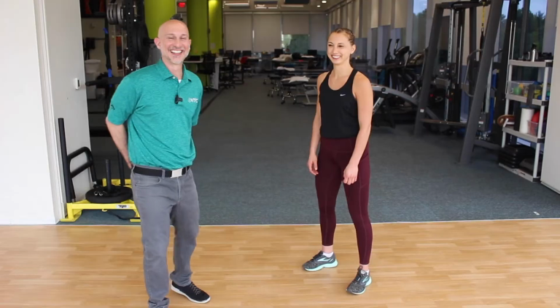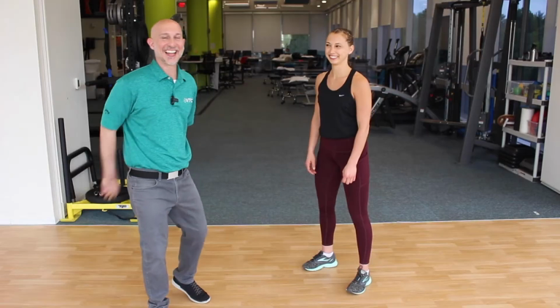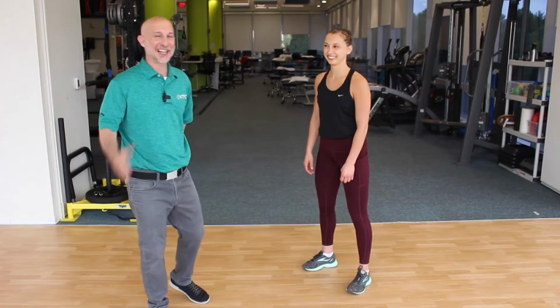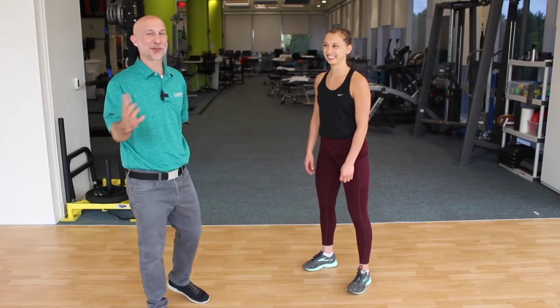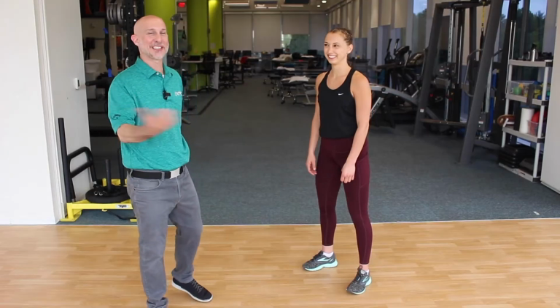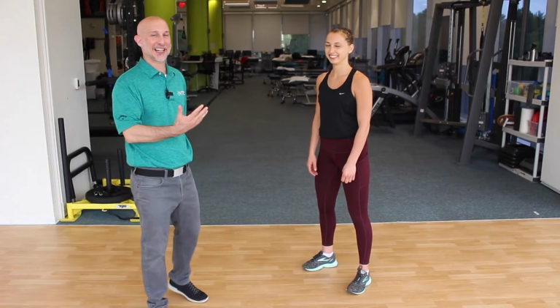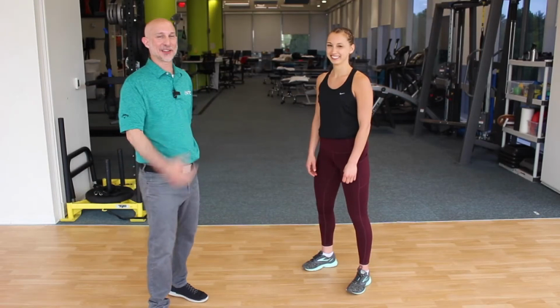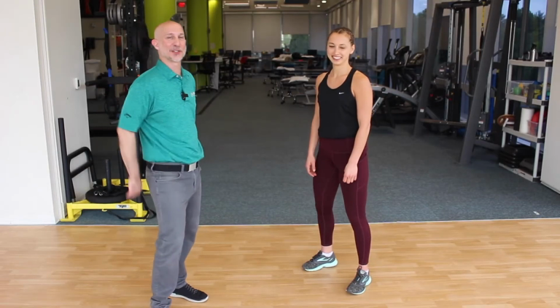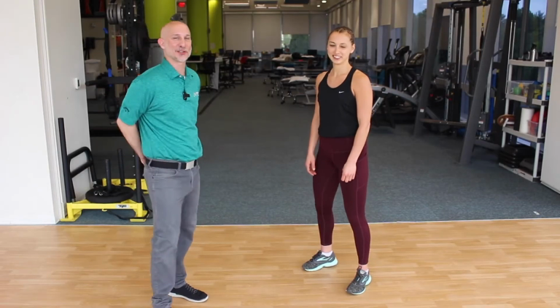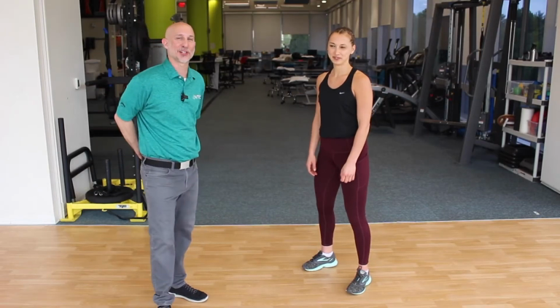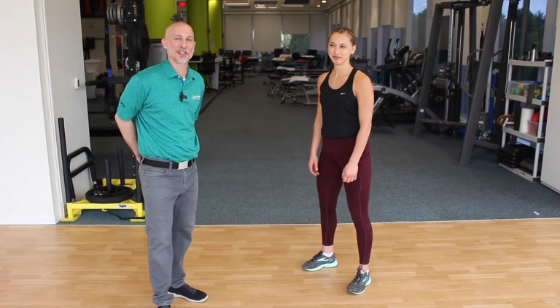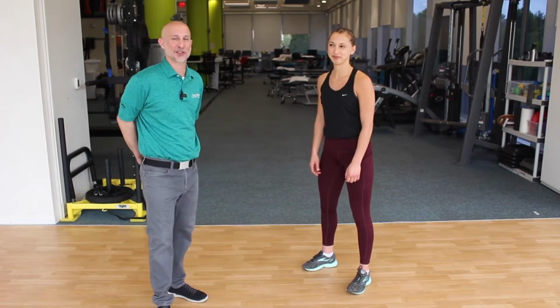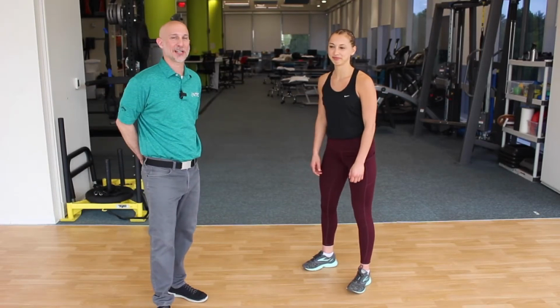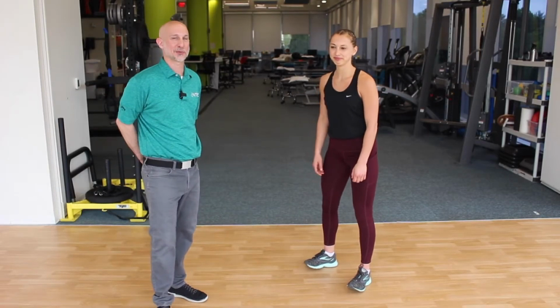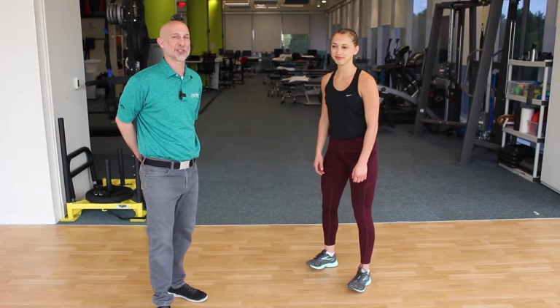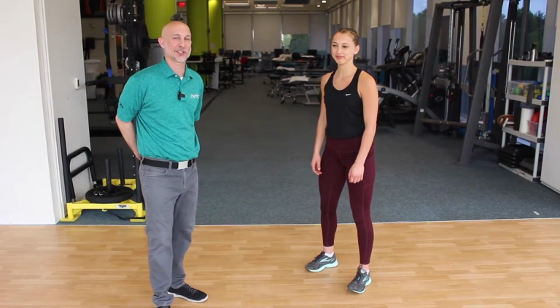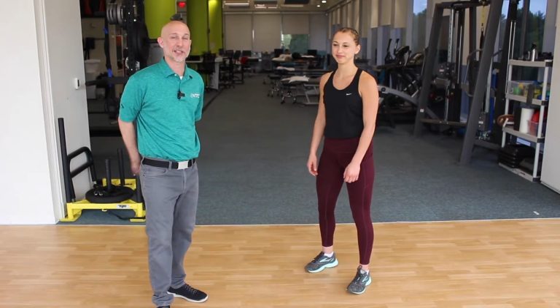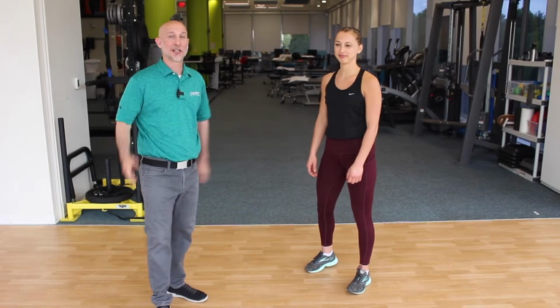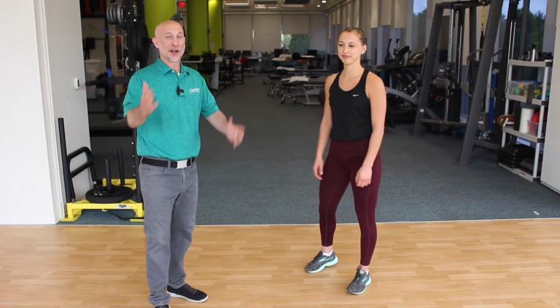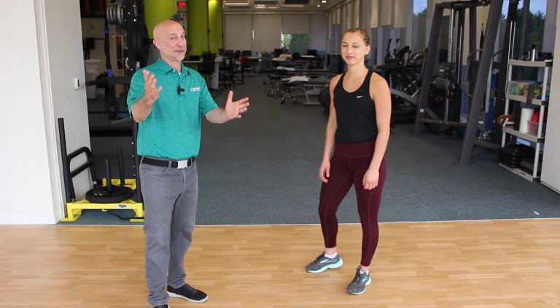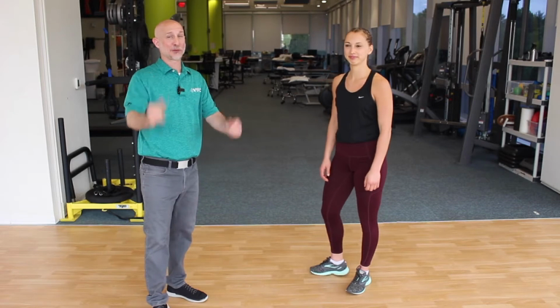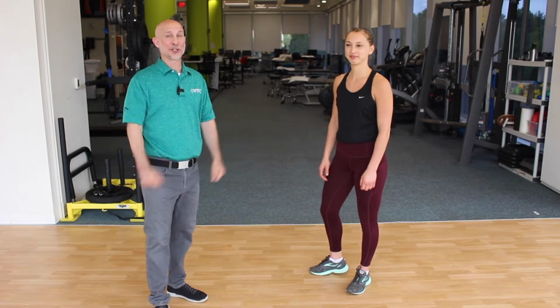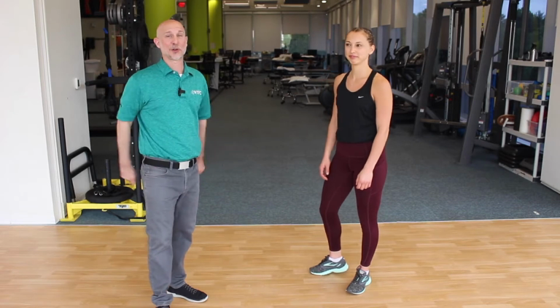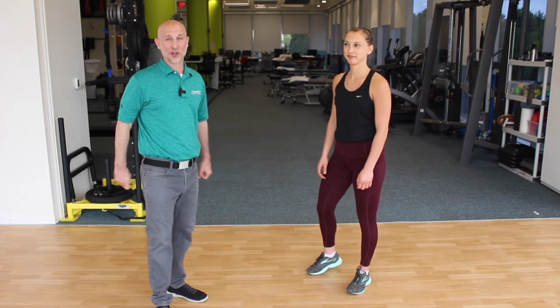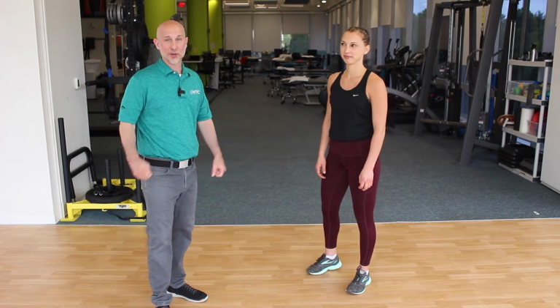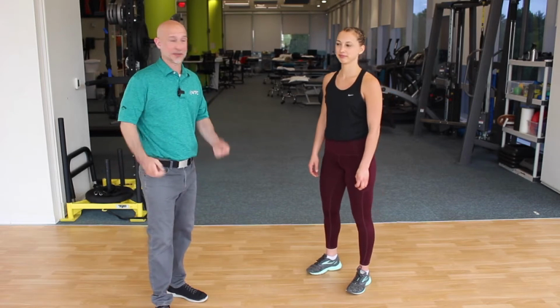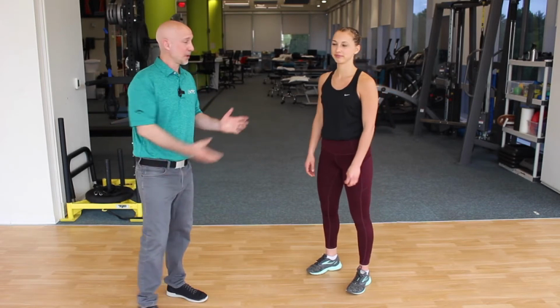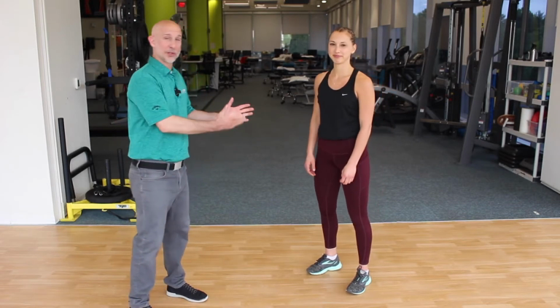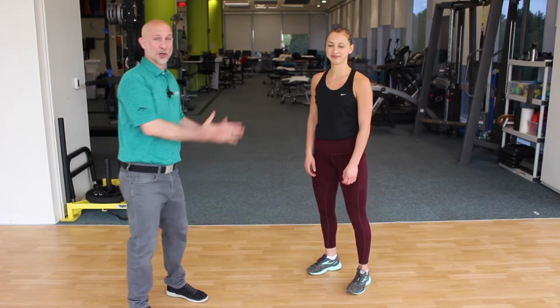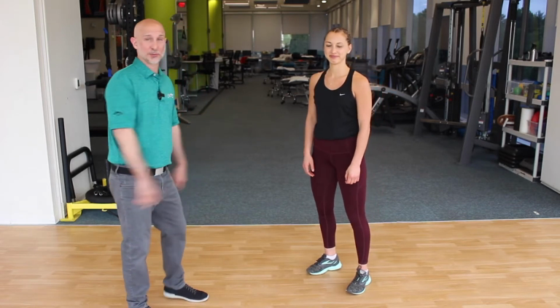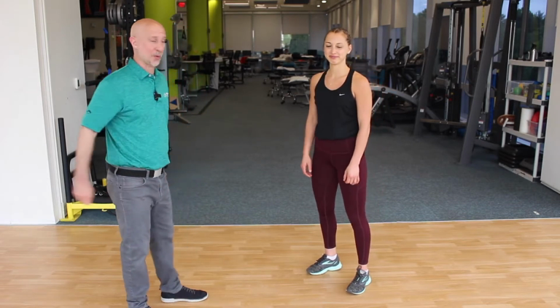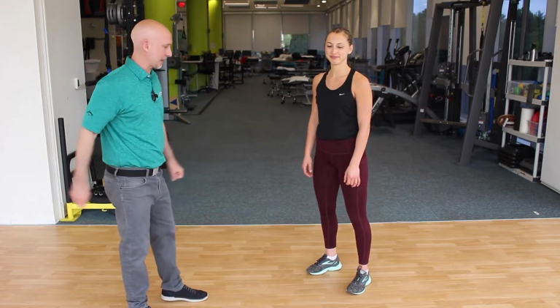We're going to take Eileen through a little circuit of the exercises we just discussed. Feel free to join along with us. We're going to start with some squats.